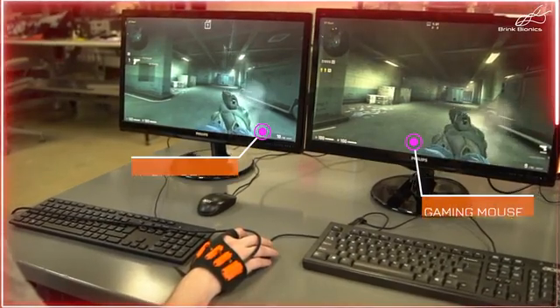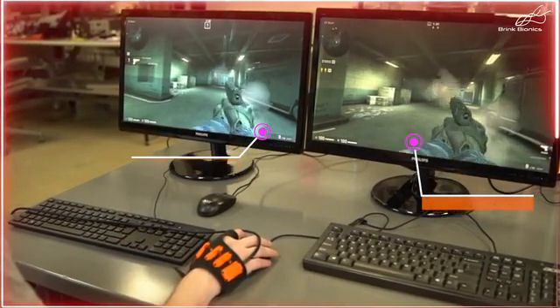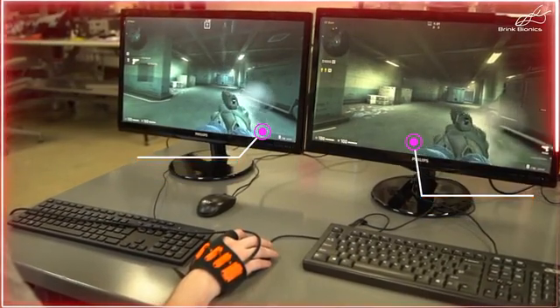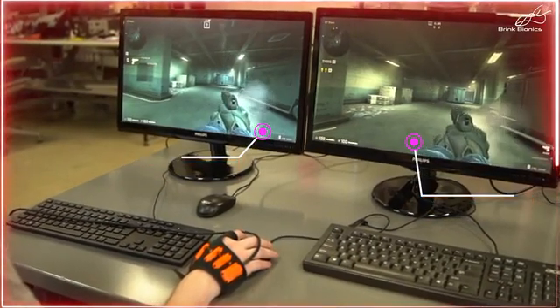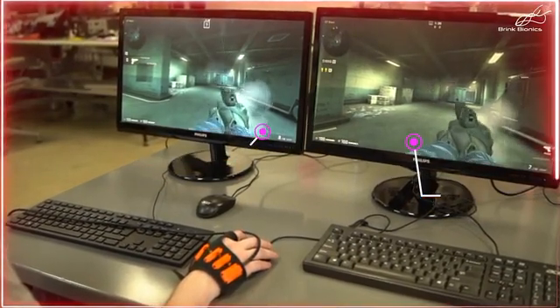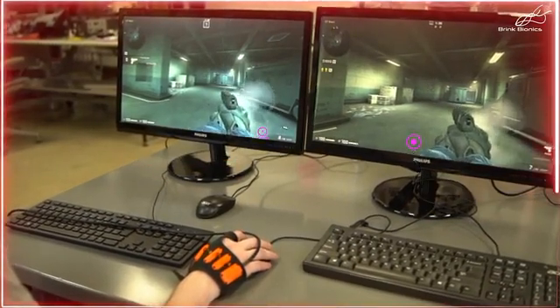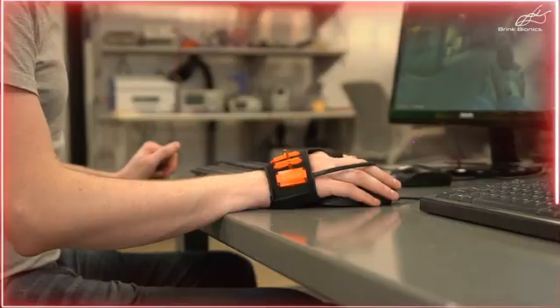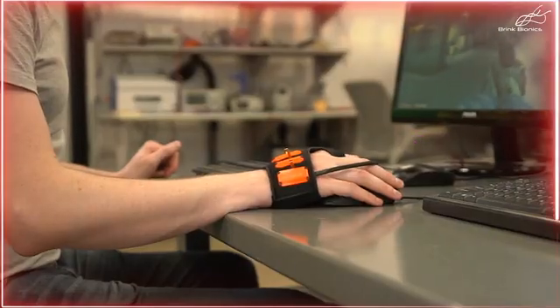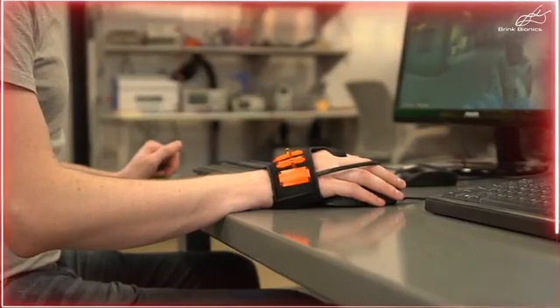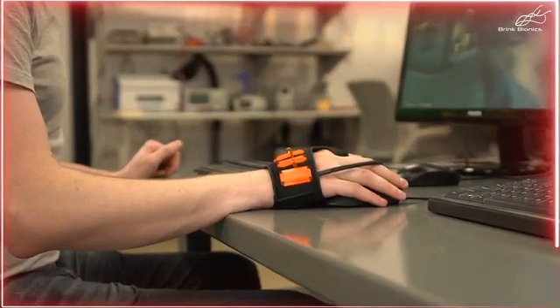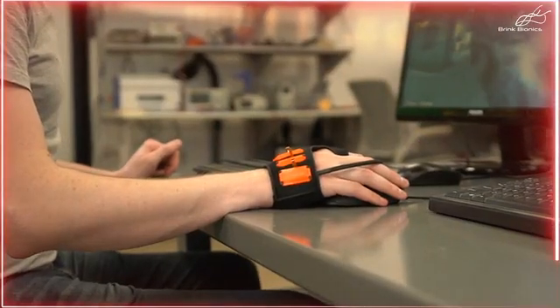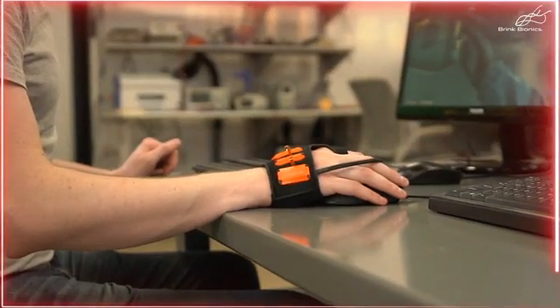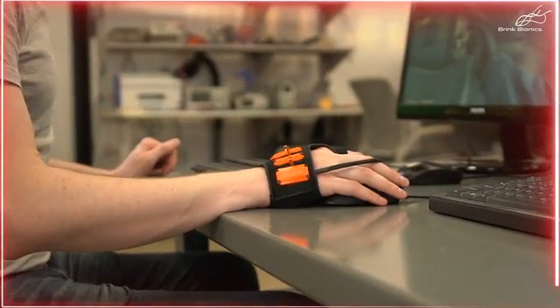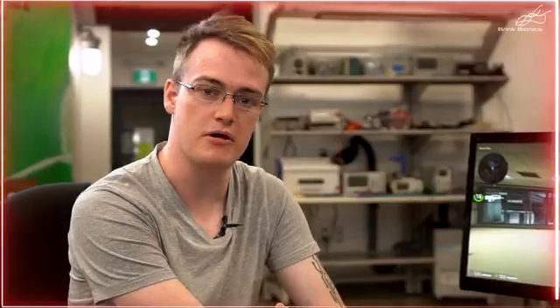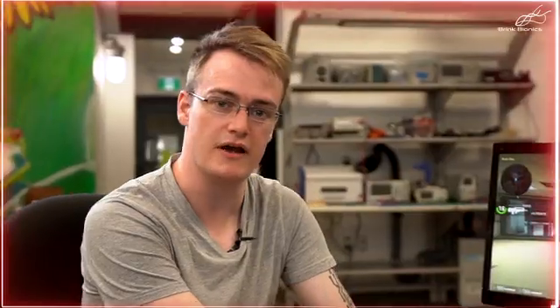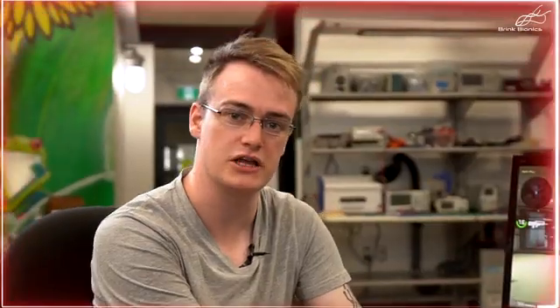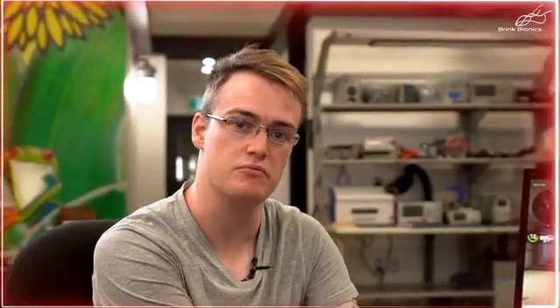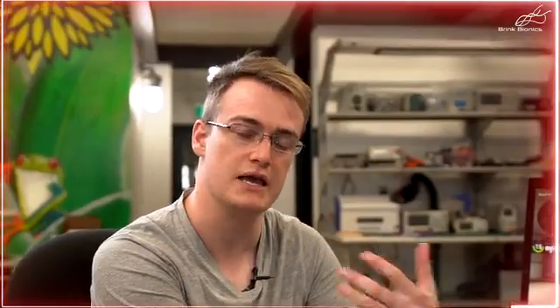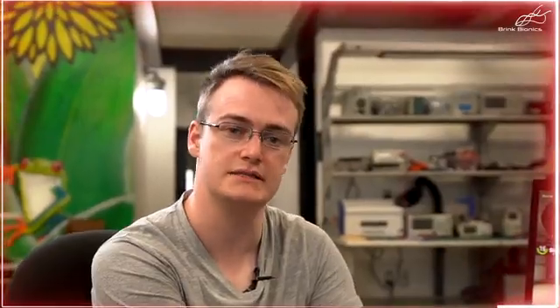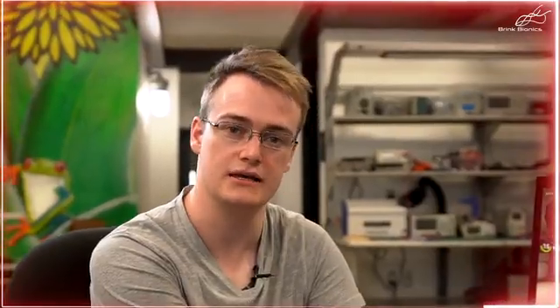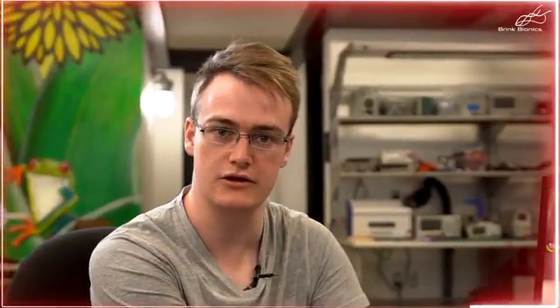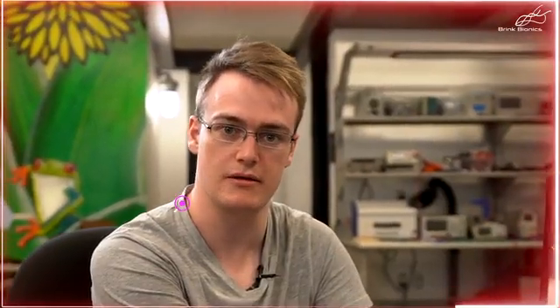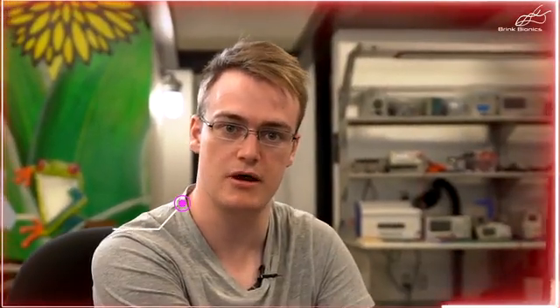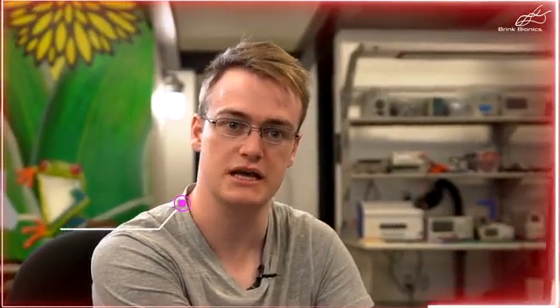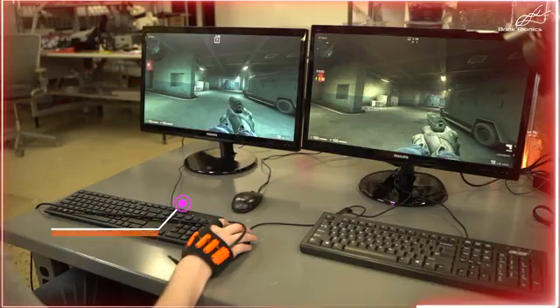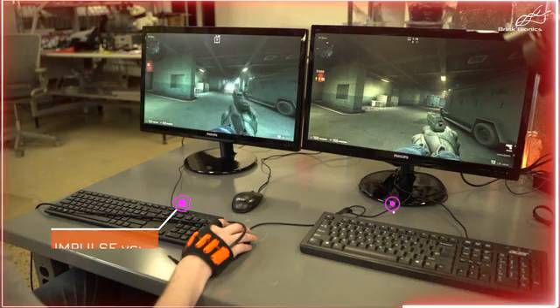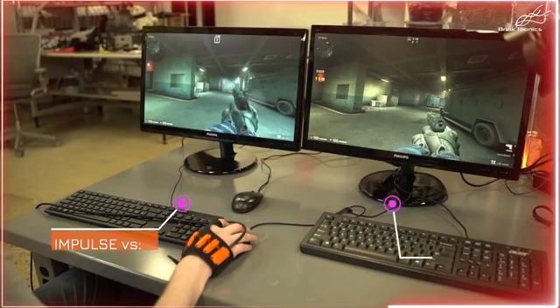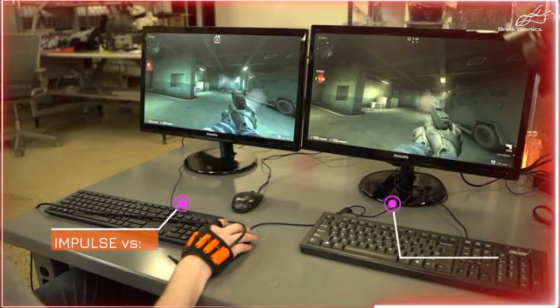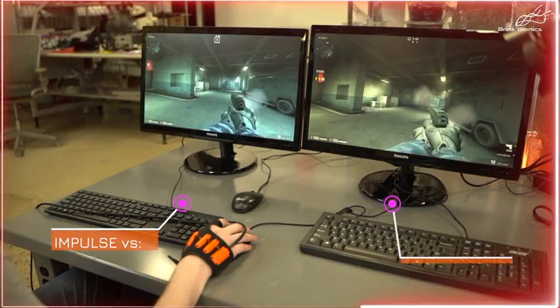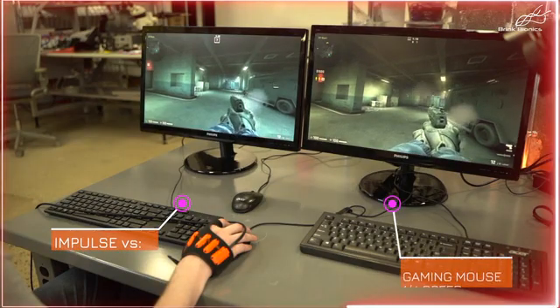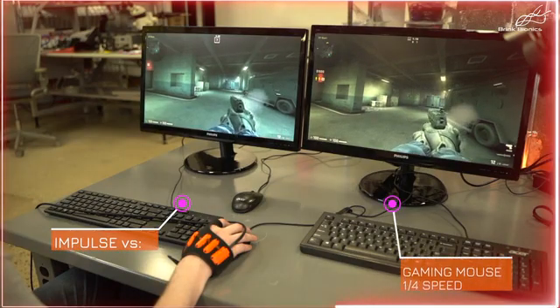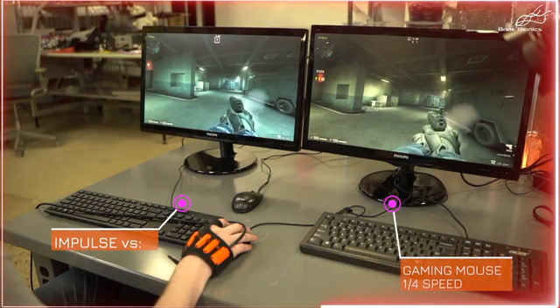And this way, Impulse can work with your existing gaming mouse, but eventually replace settings on your gaming mouse as you become more adept with Impulse.